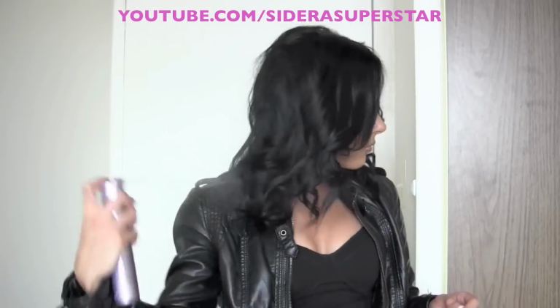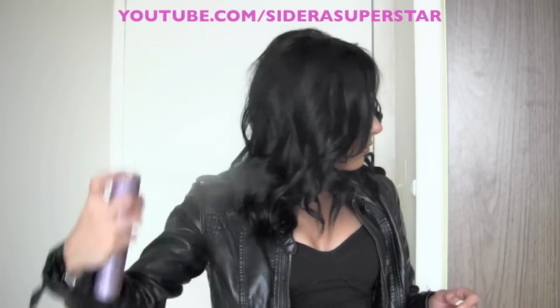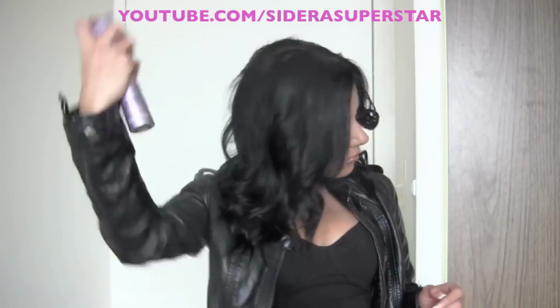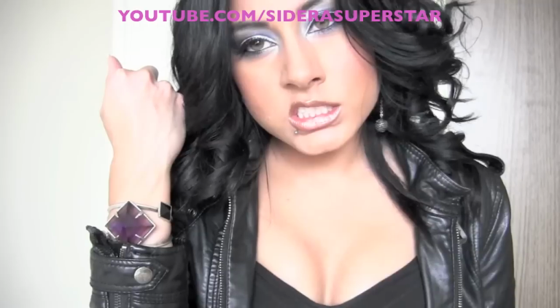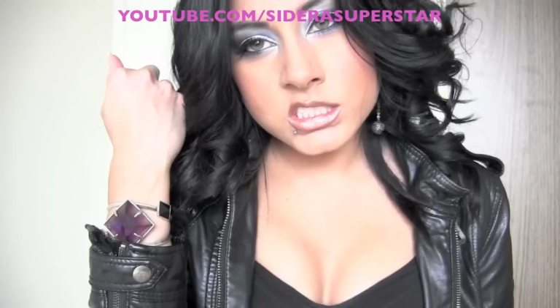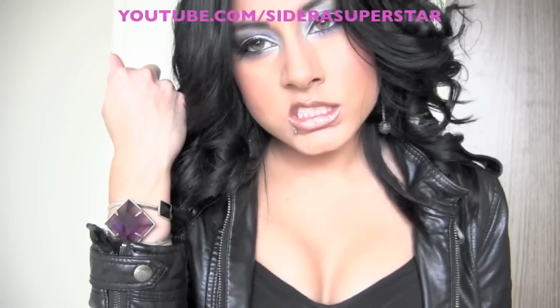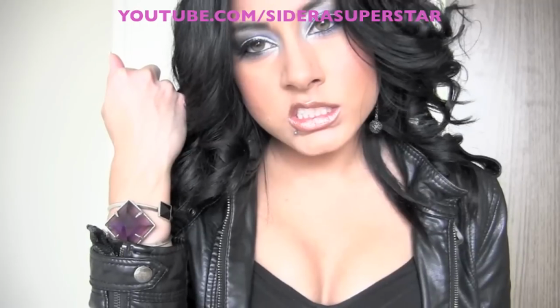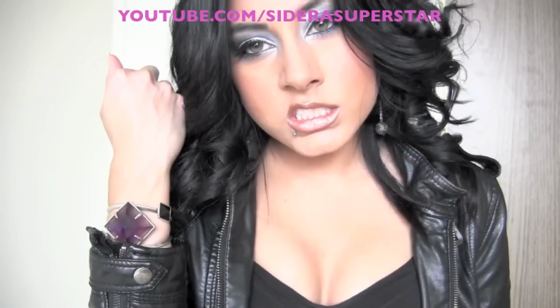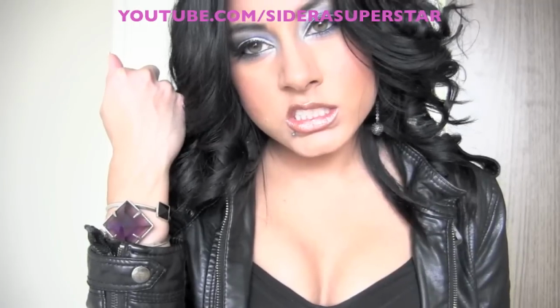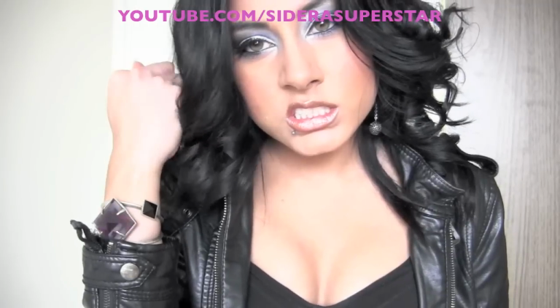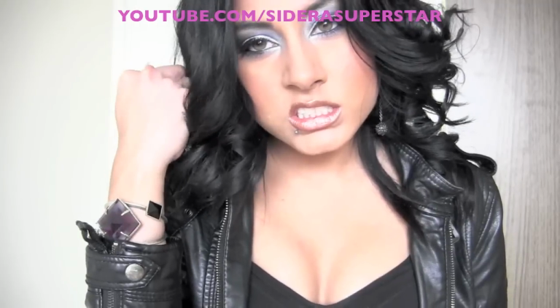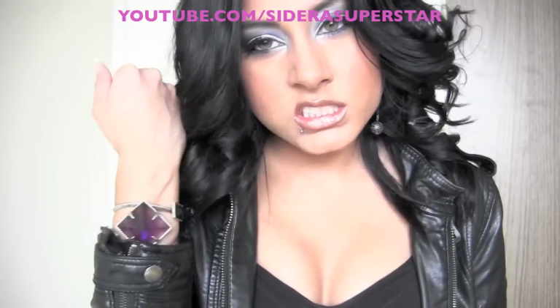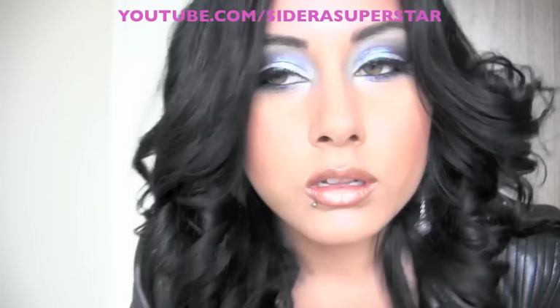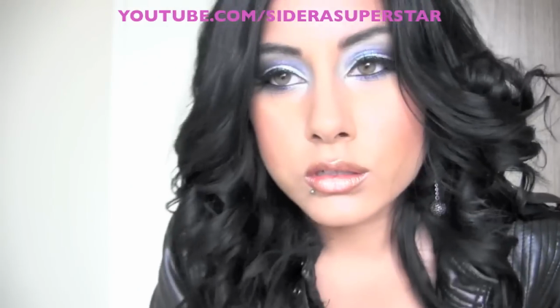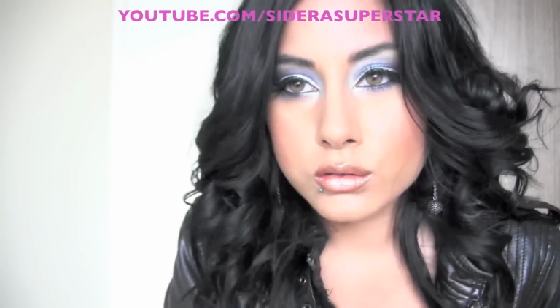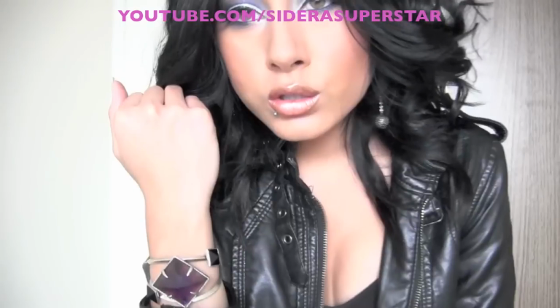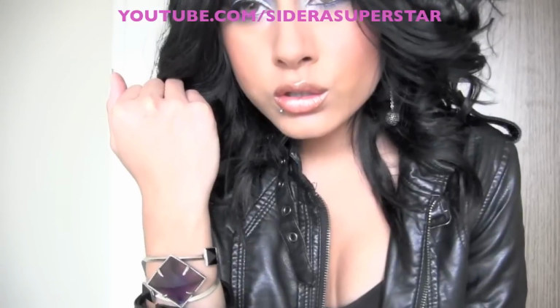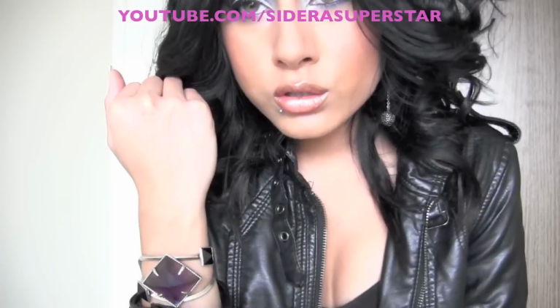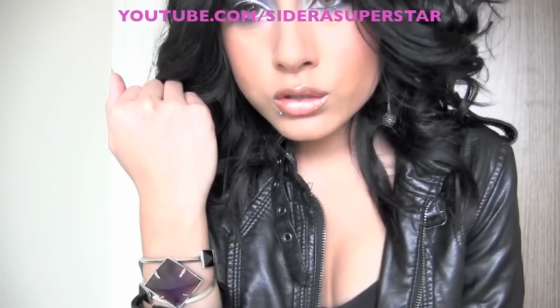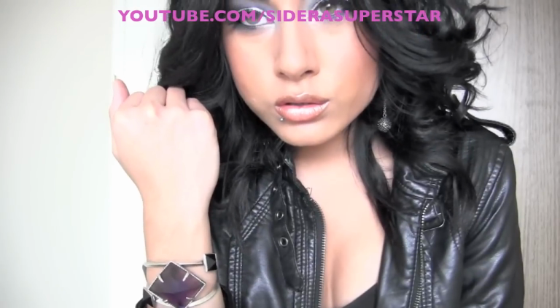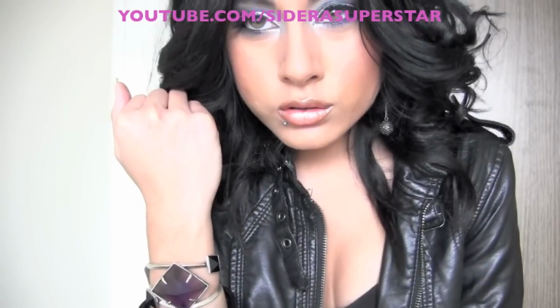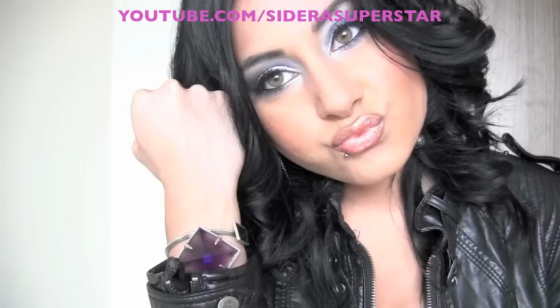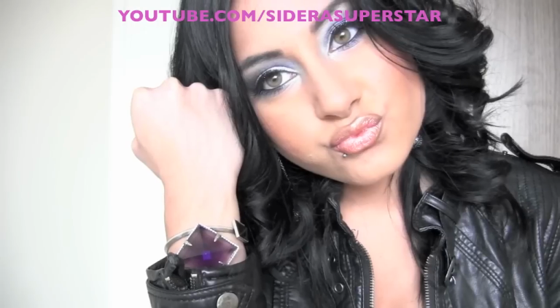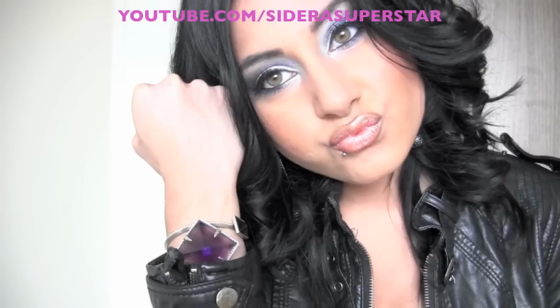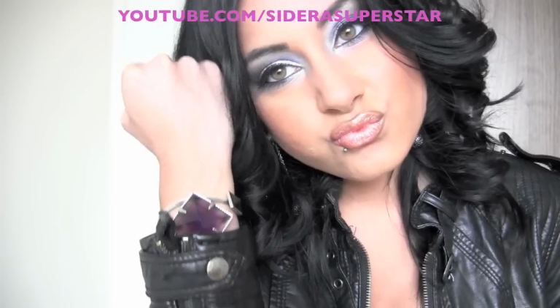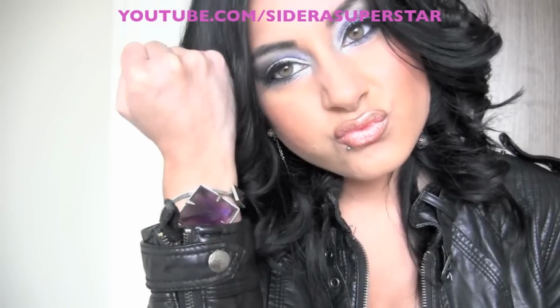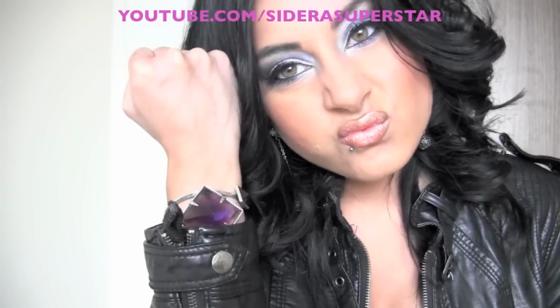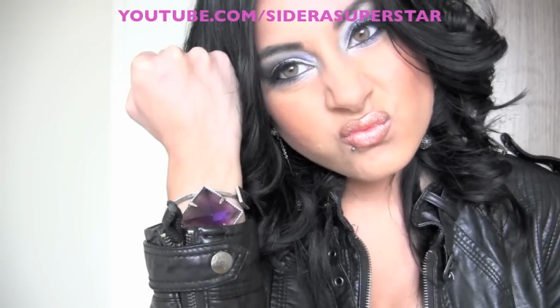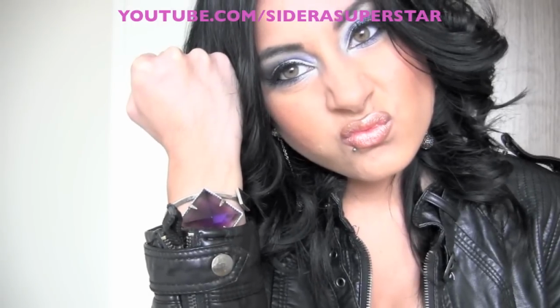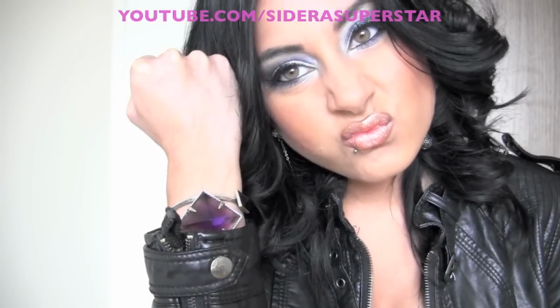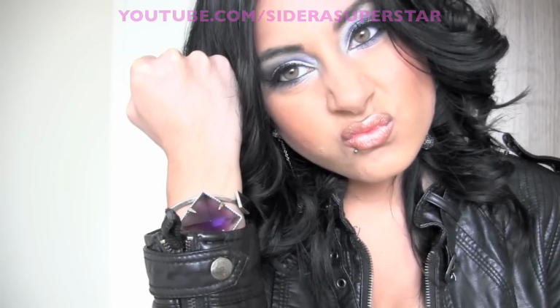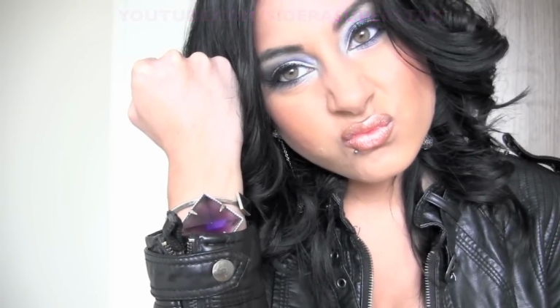And that is your bad girl superhero look! It's really fun and I hope you guys try it out. Bye everyone!